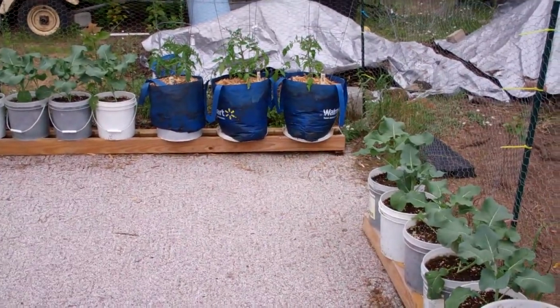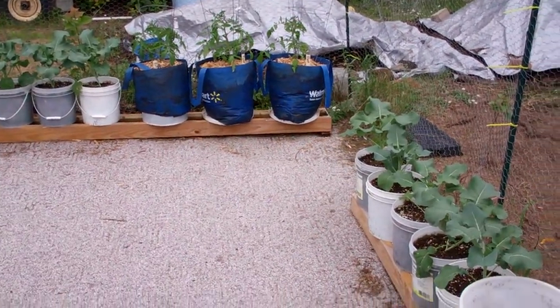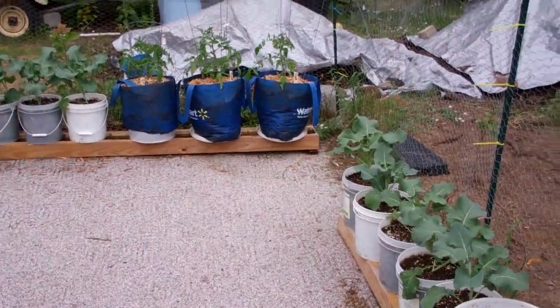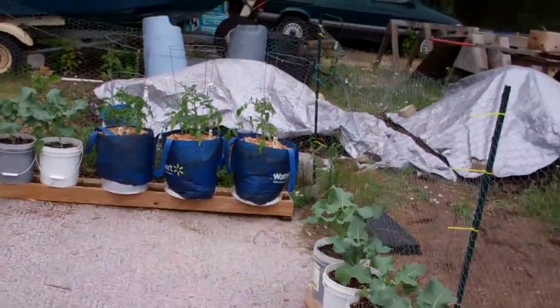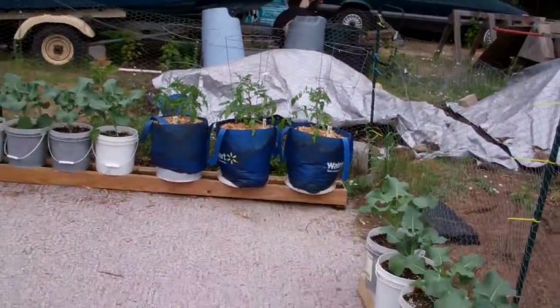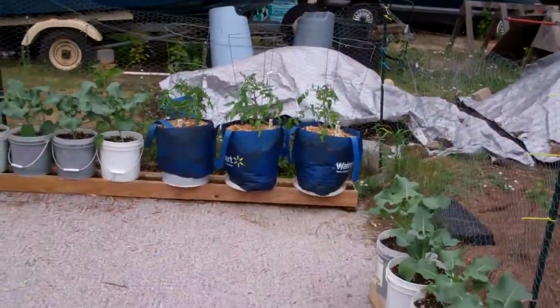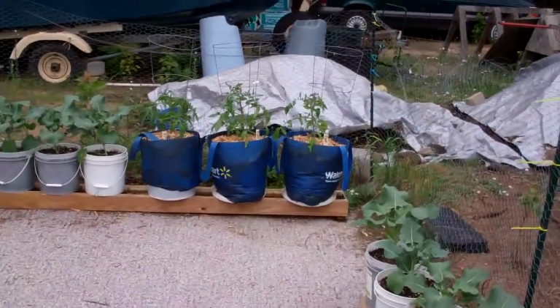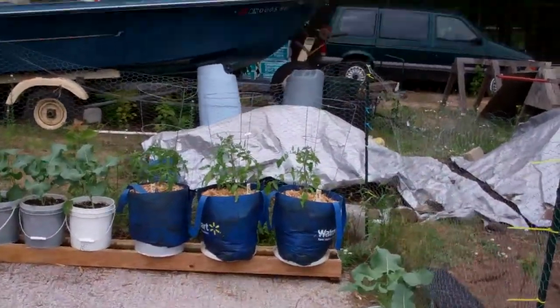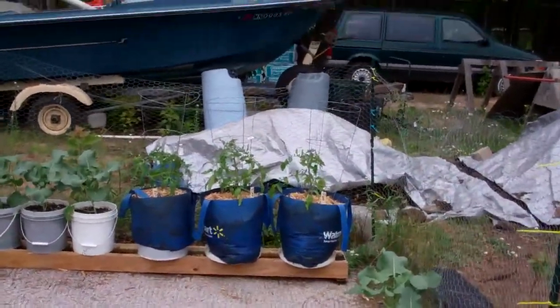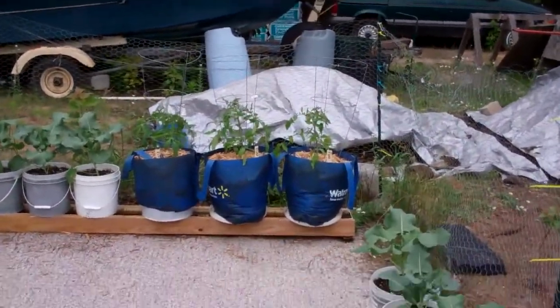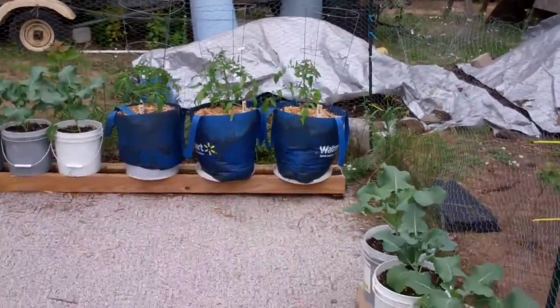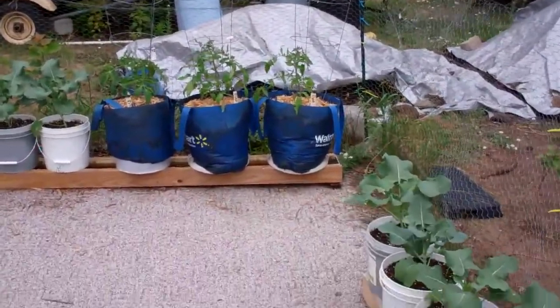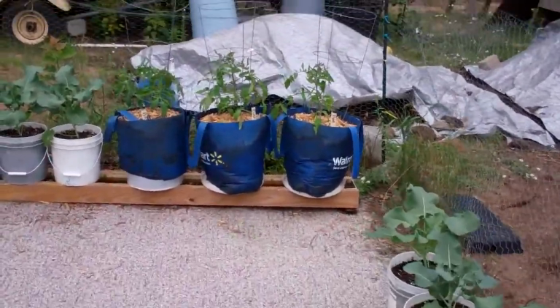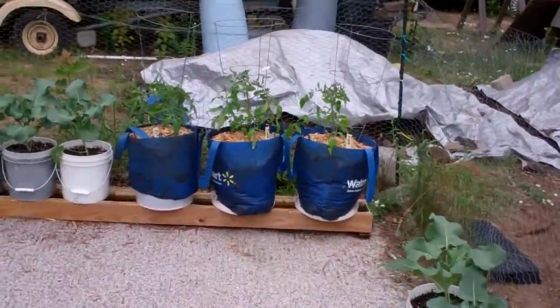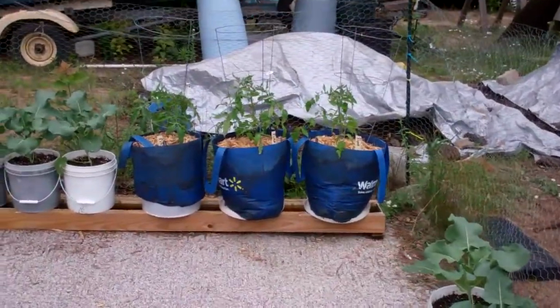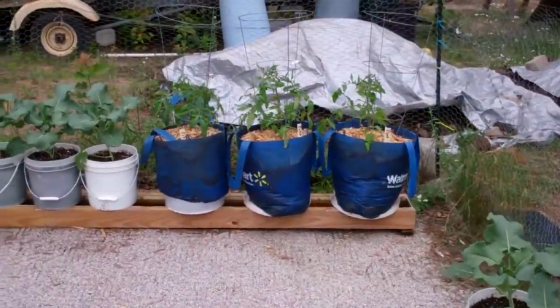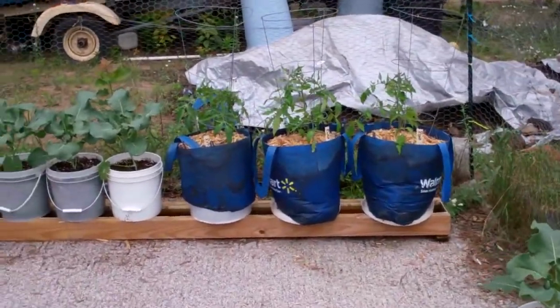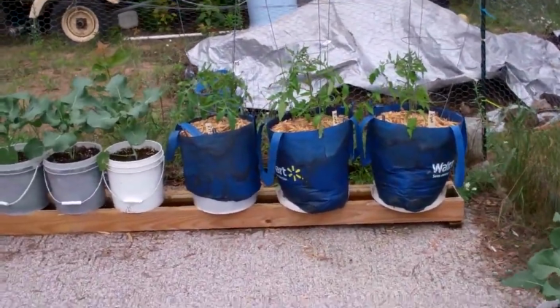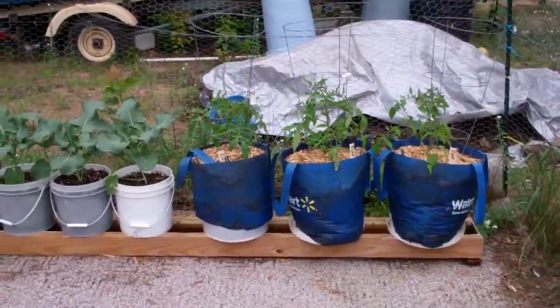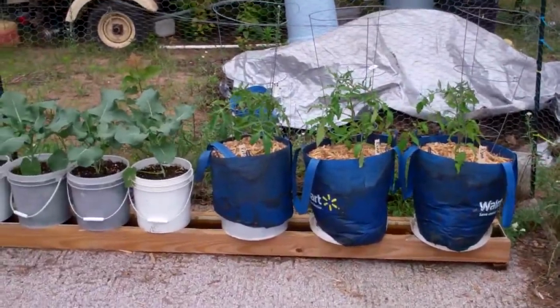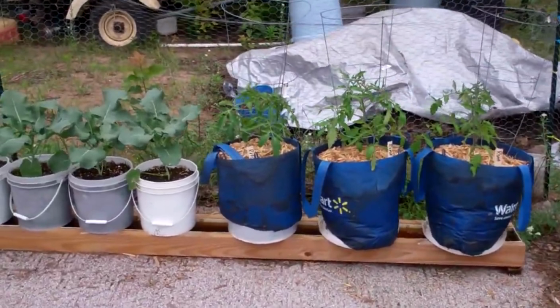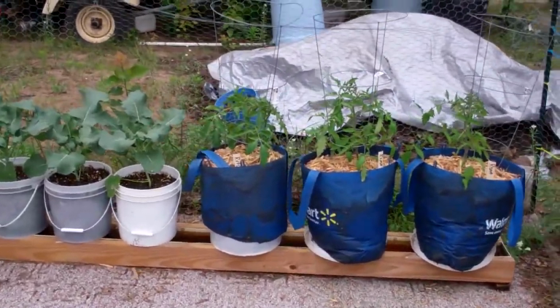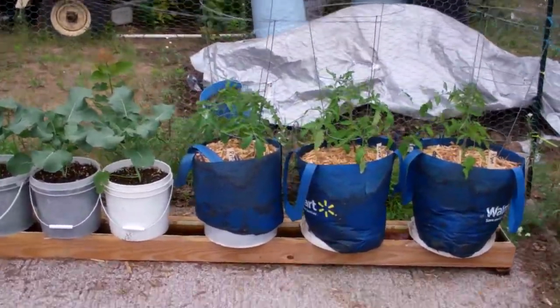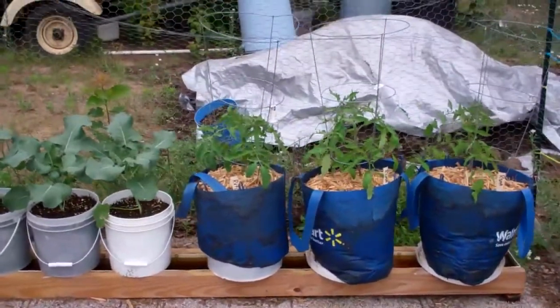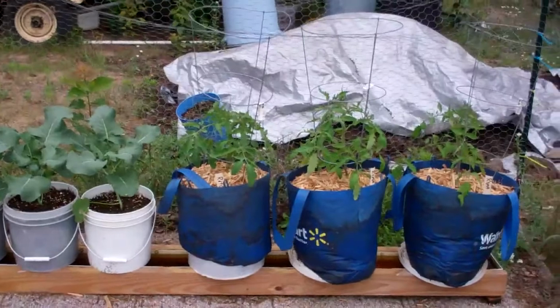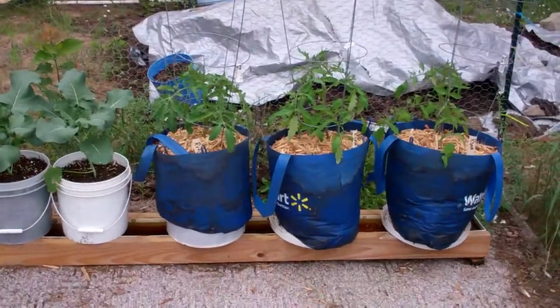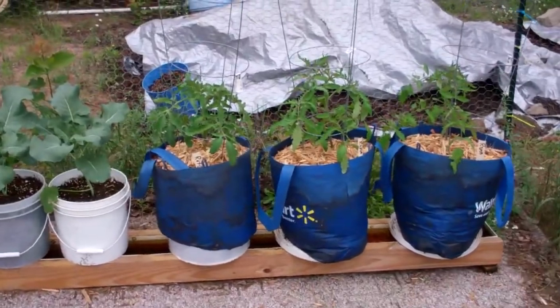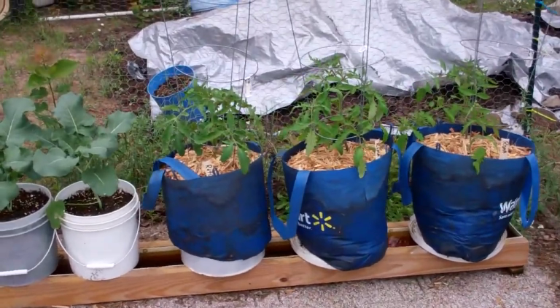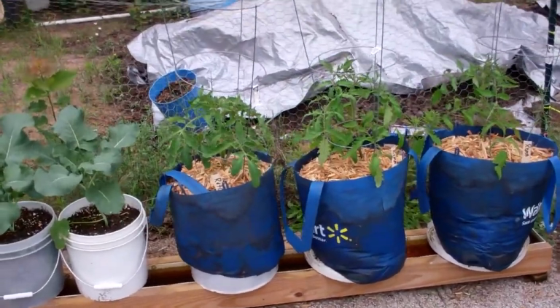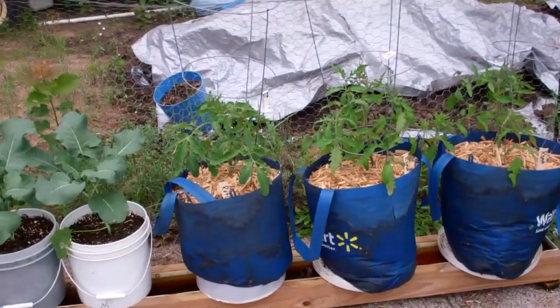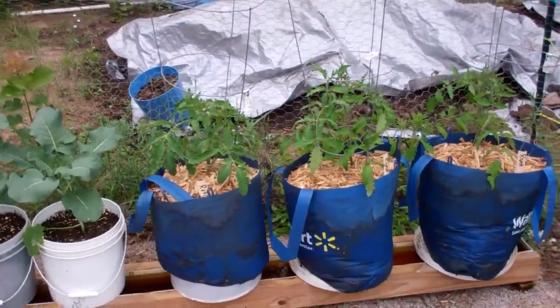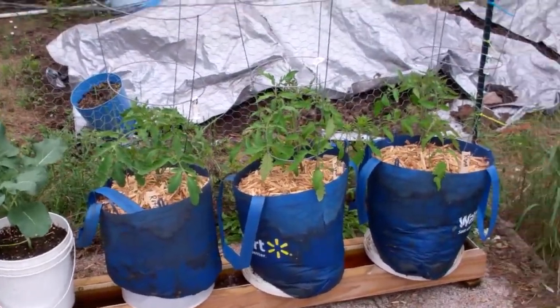This is Larry up in Brainerd, Minnesota, gonna give you a little update on the rain gutter garden.